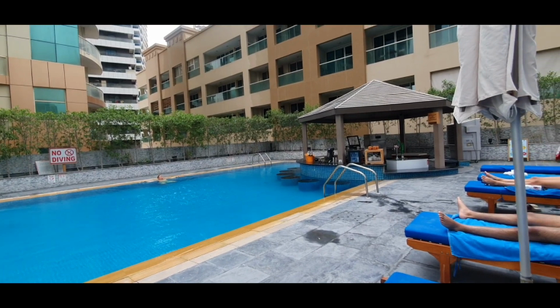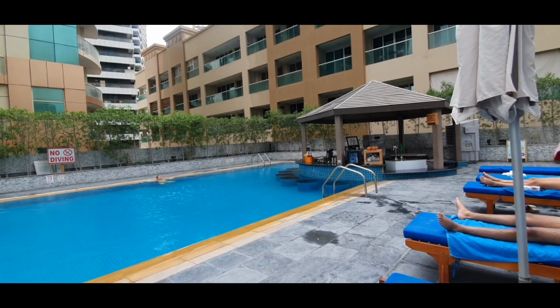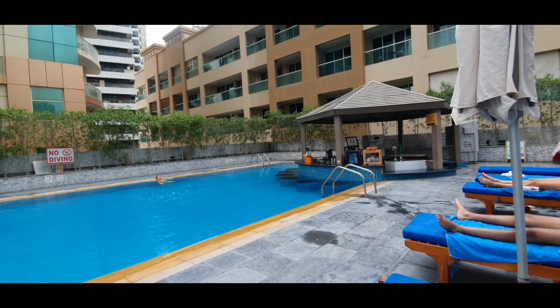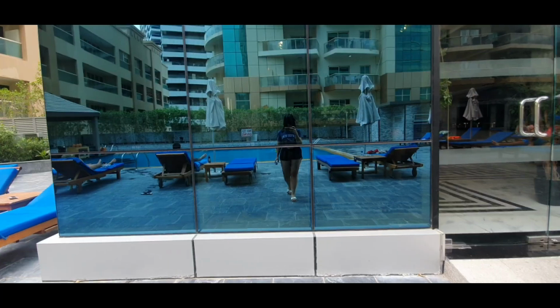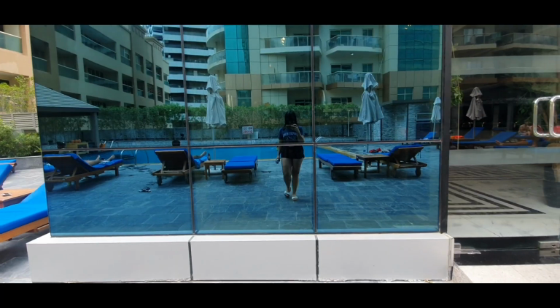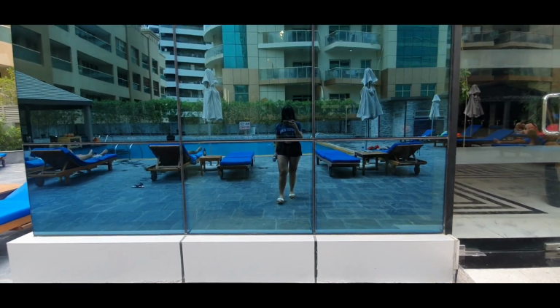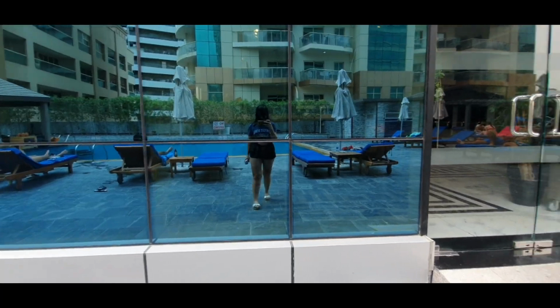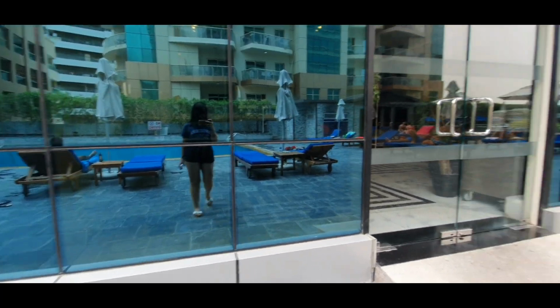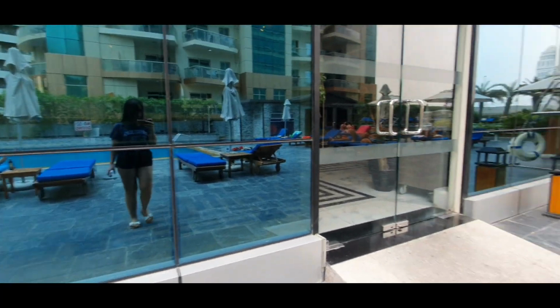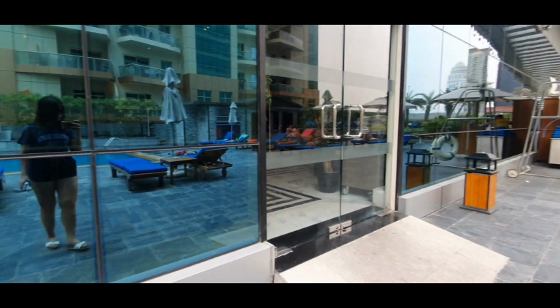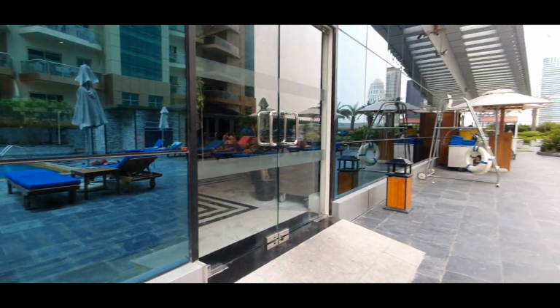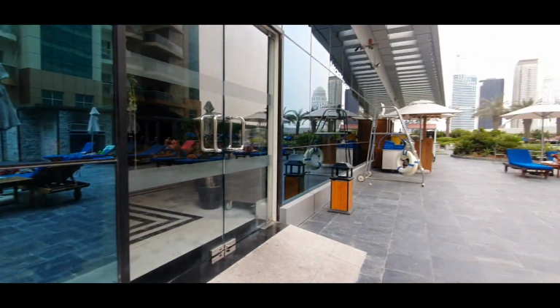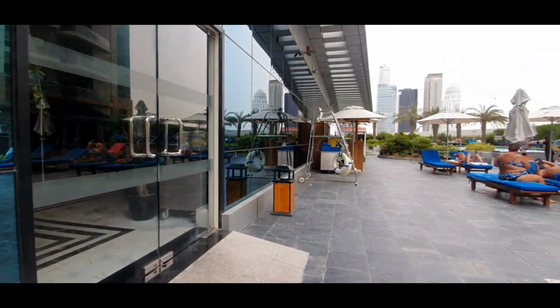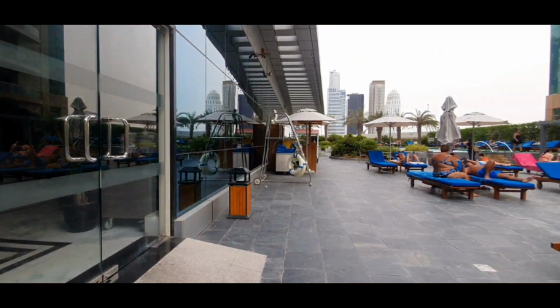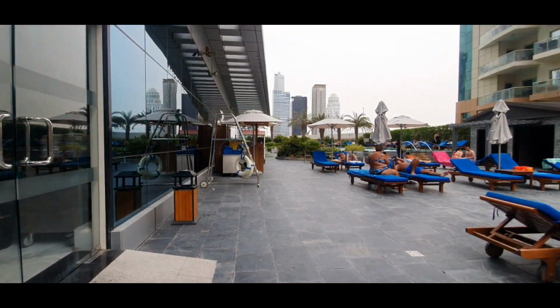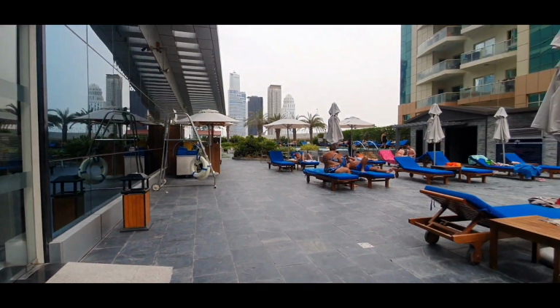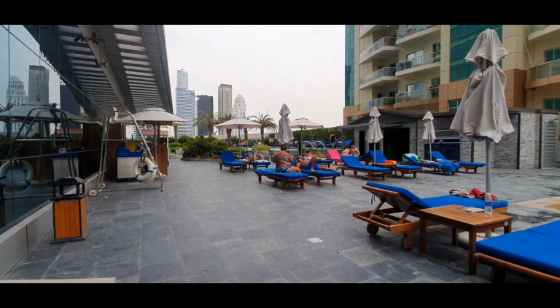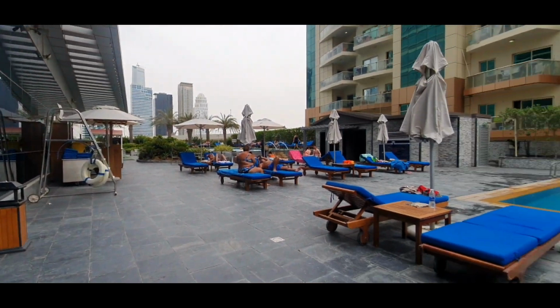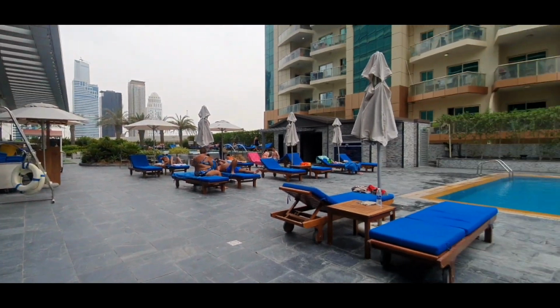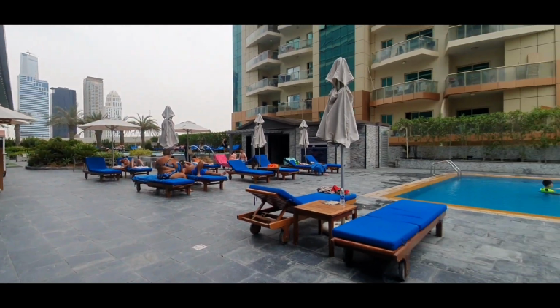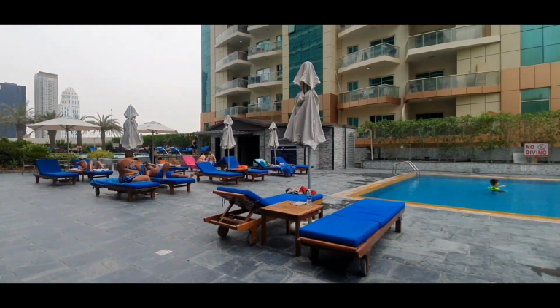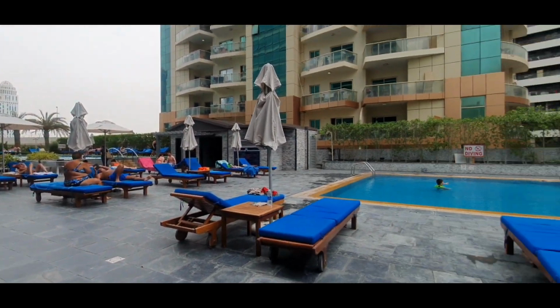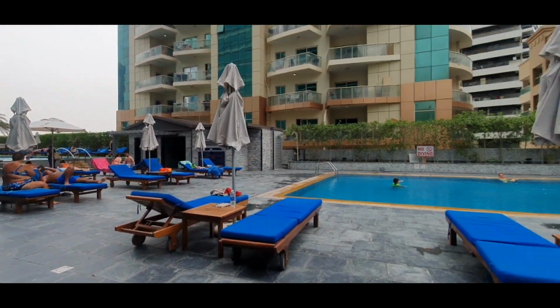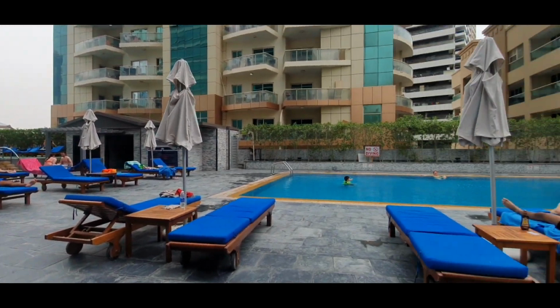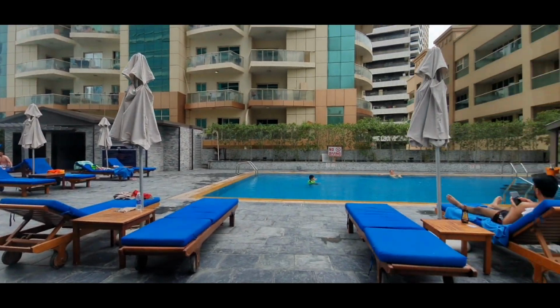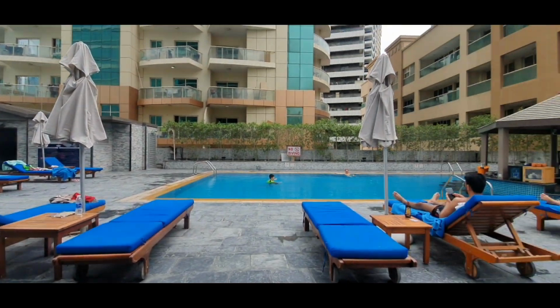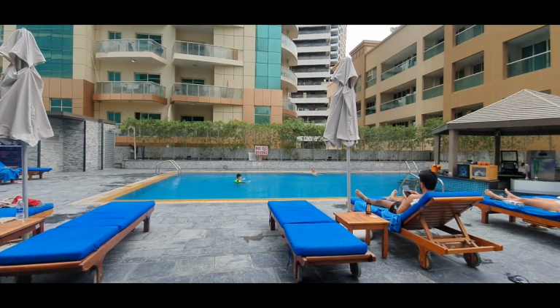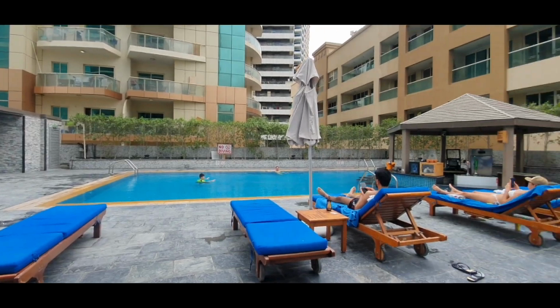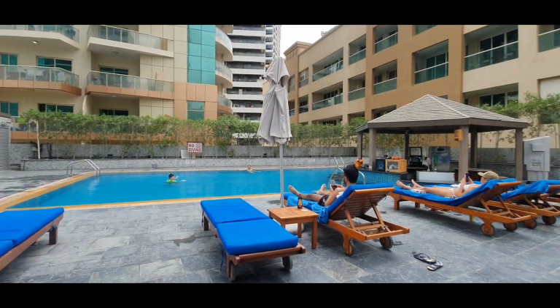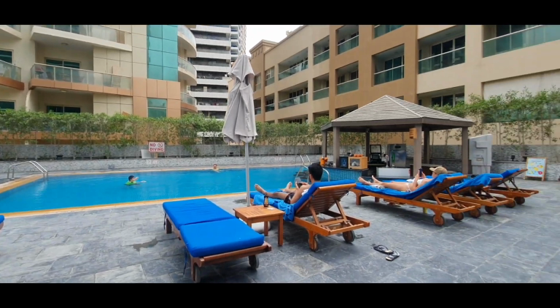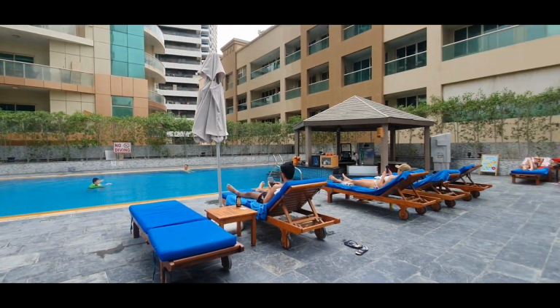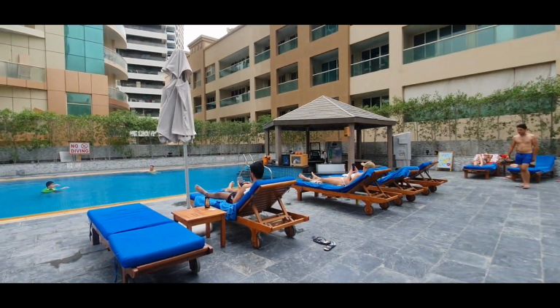However, if there will be too many guests, then there won't be enough sunbeds for all.